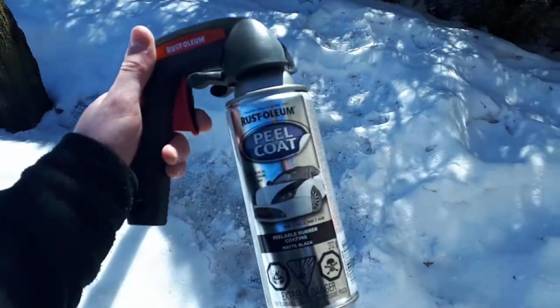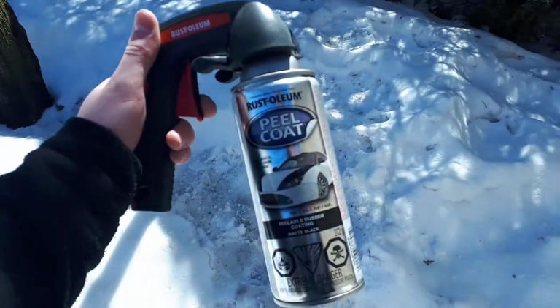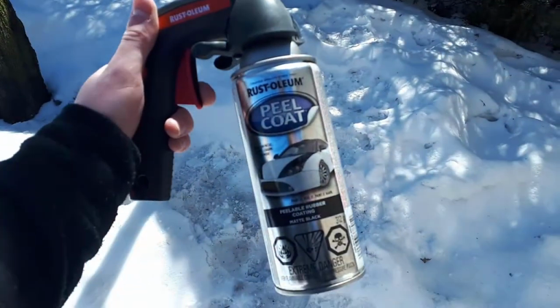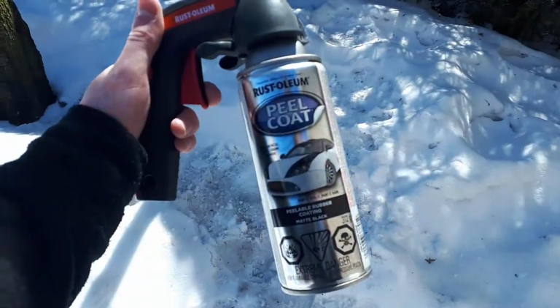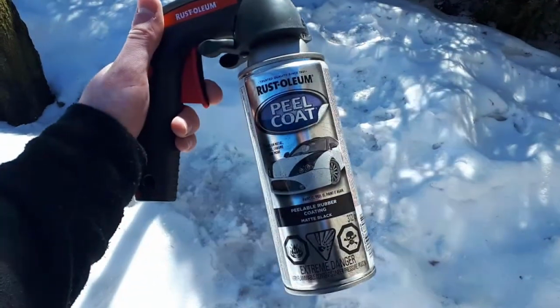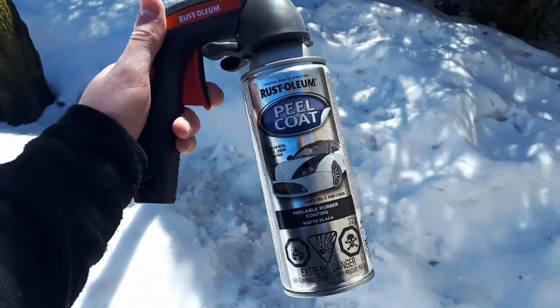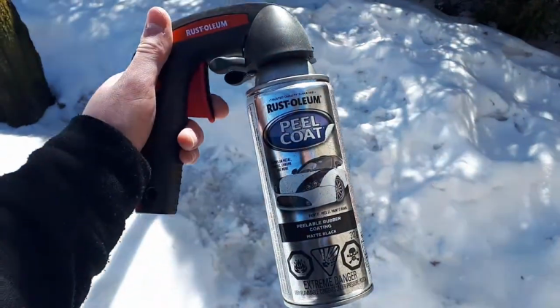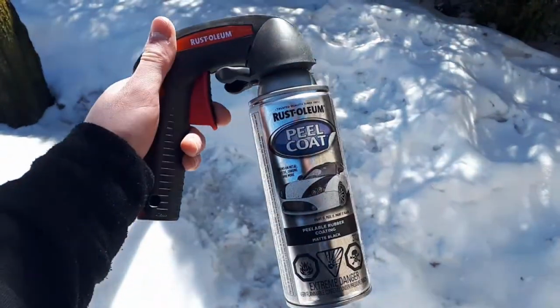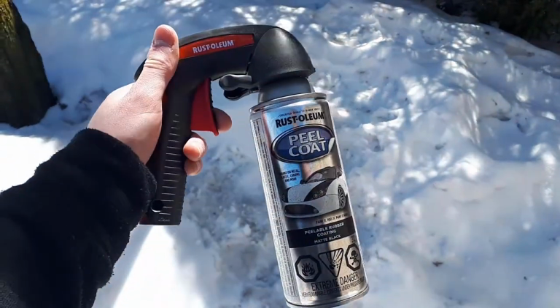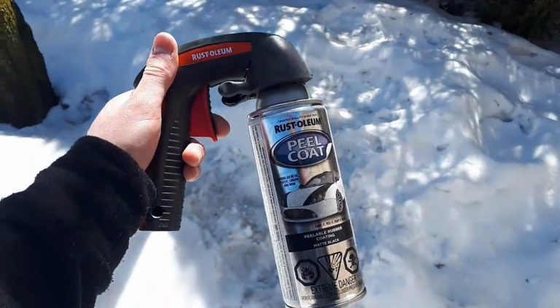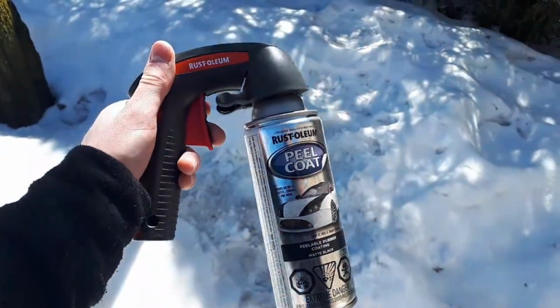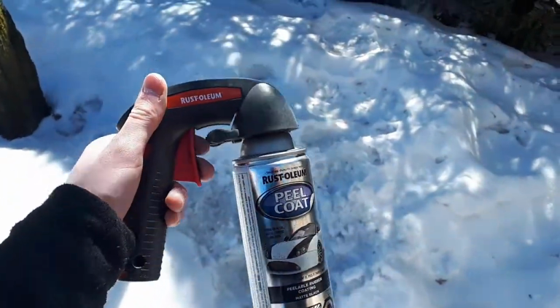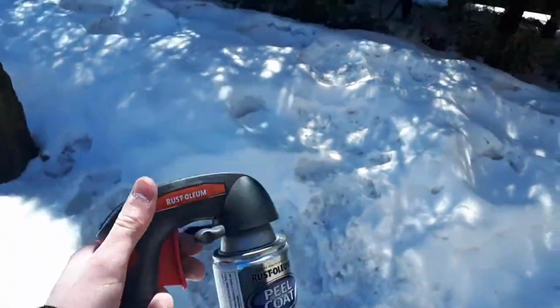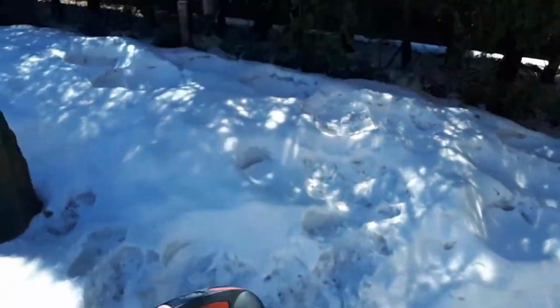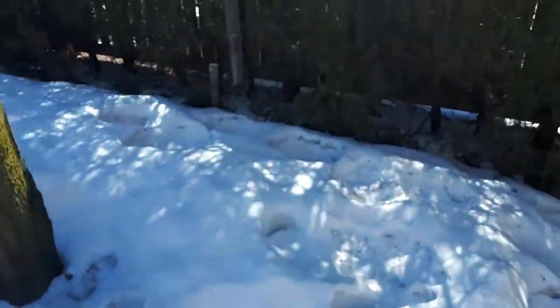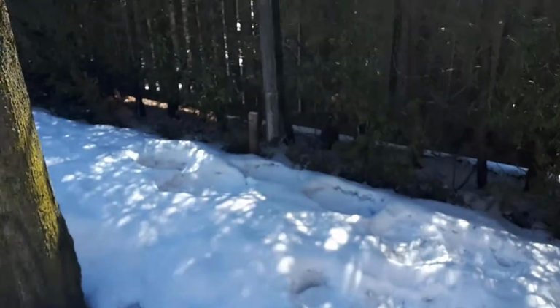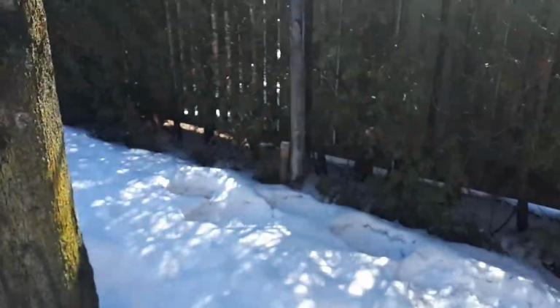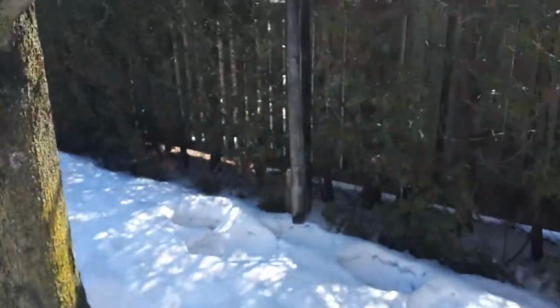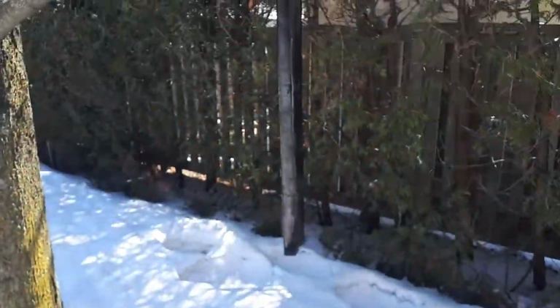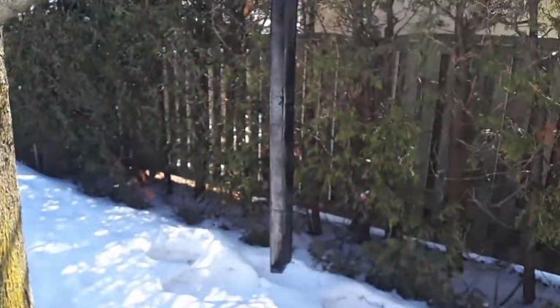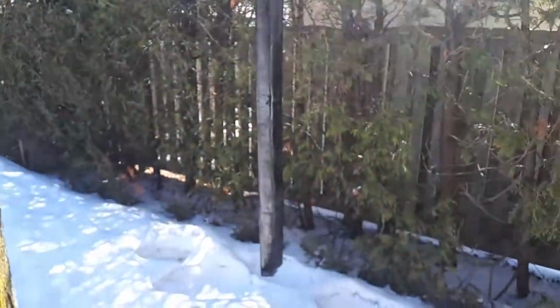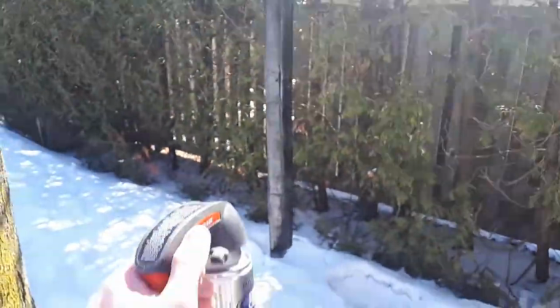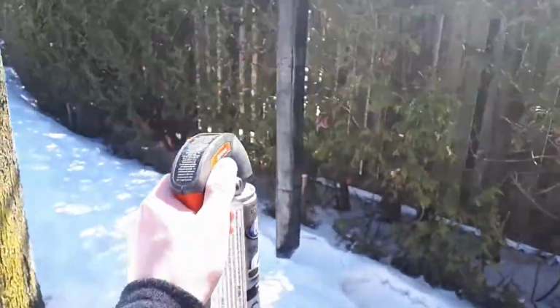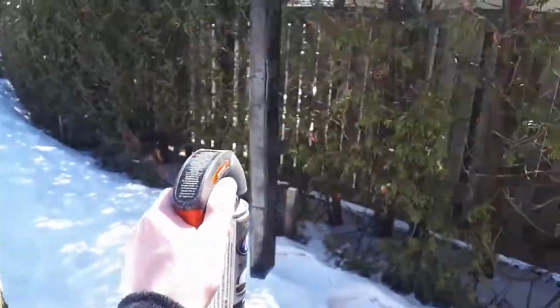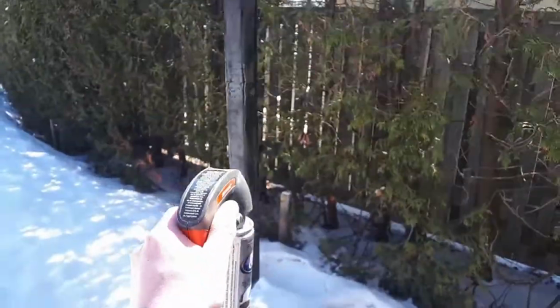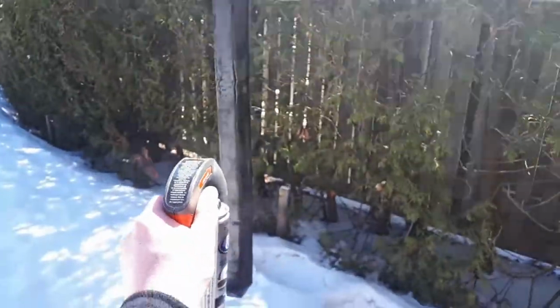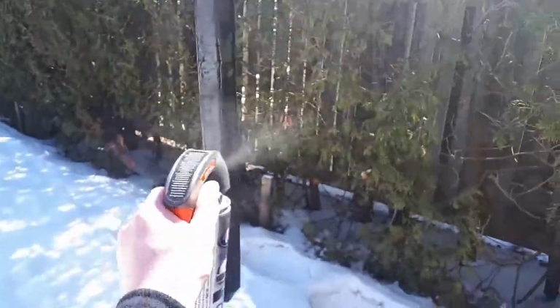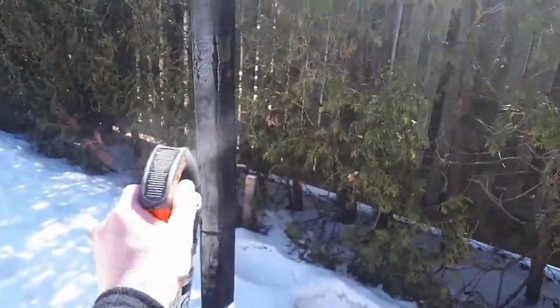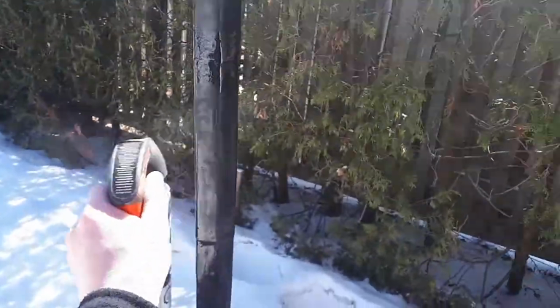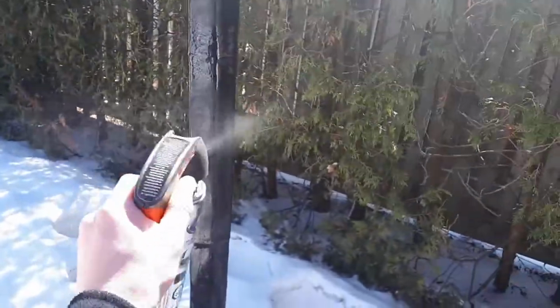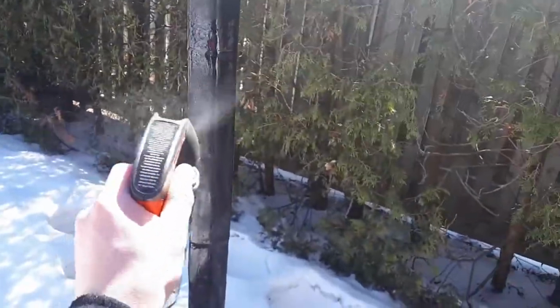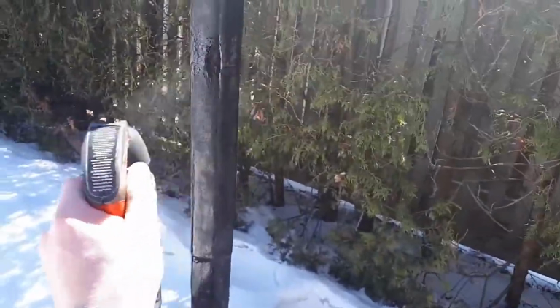To seal the foam I use some peel coat from Ross Dolan. It's kind of like Plasti-dip to get, but it's cheaper.